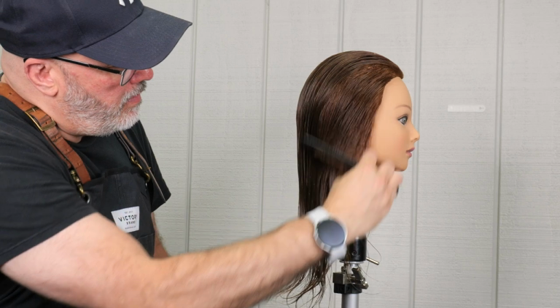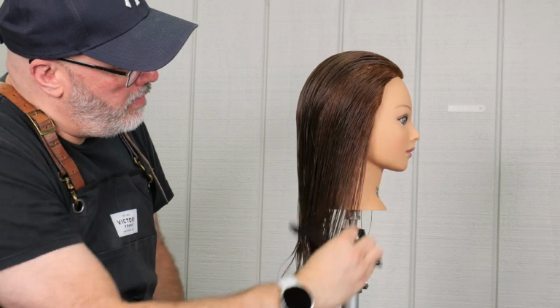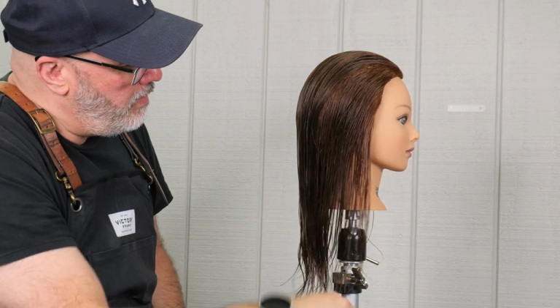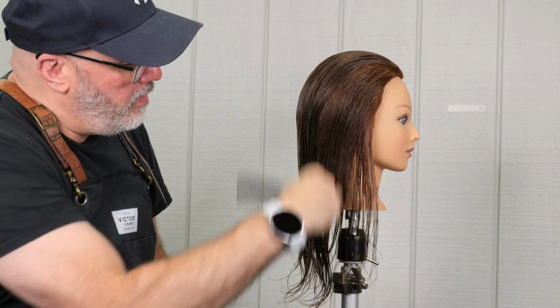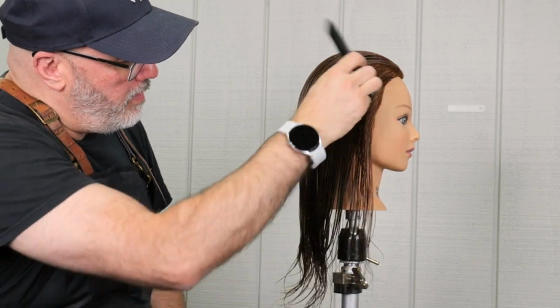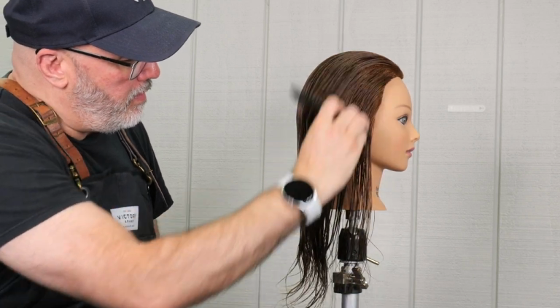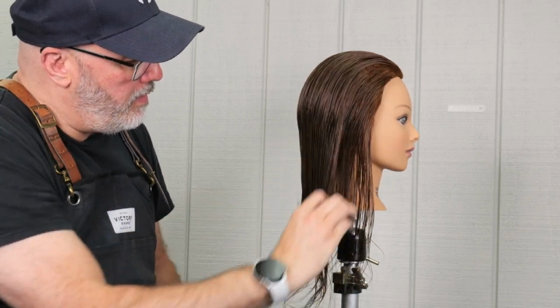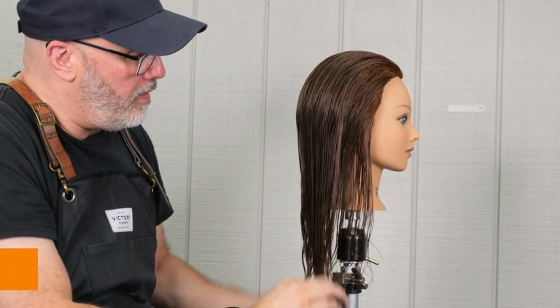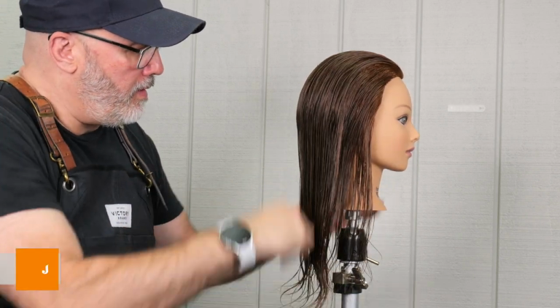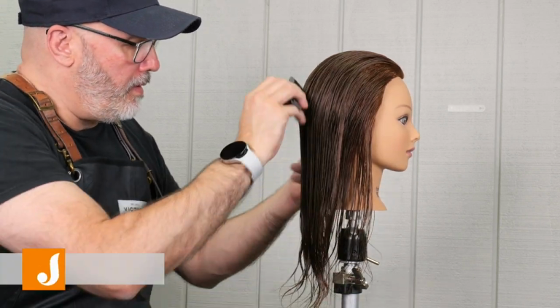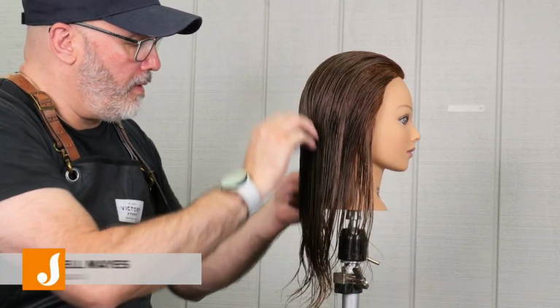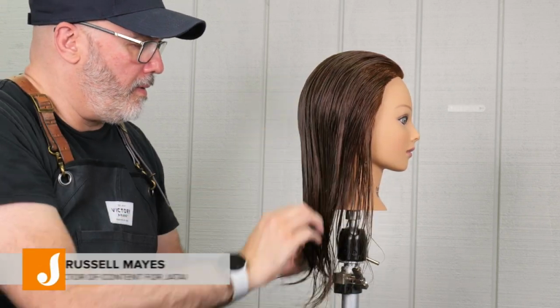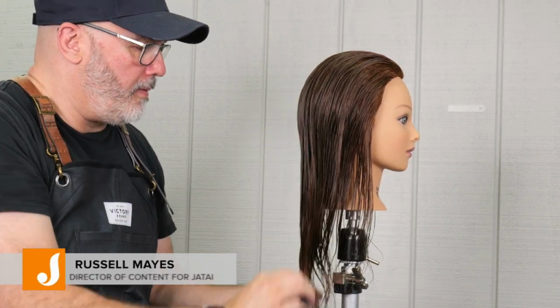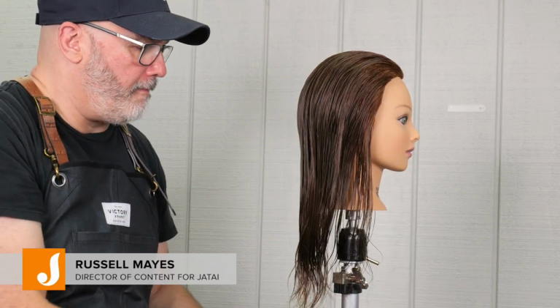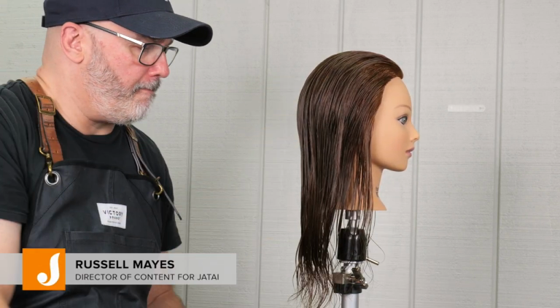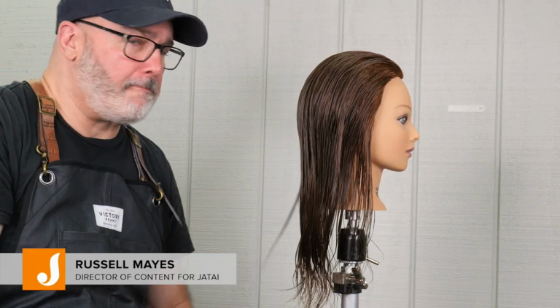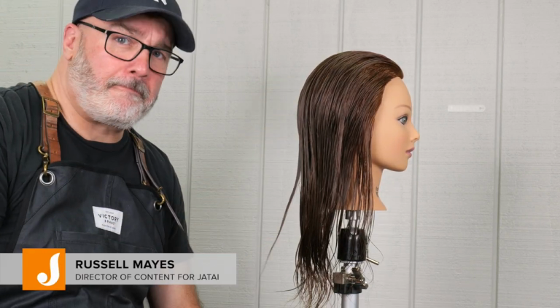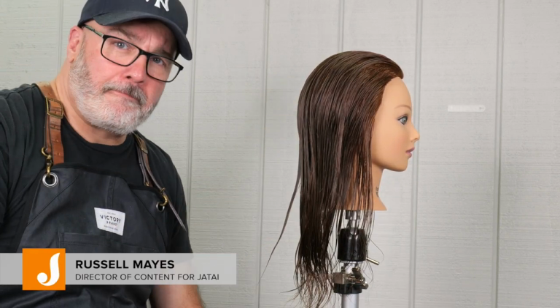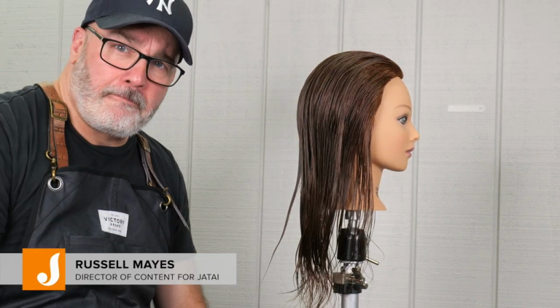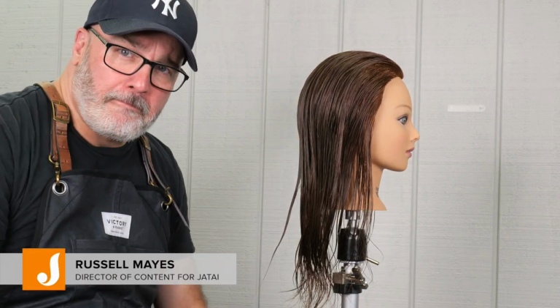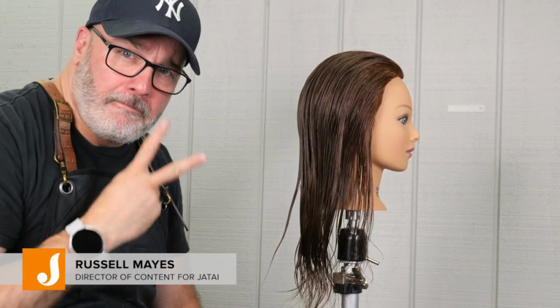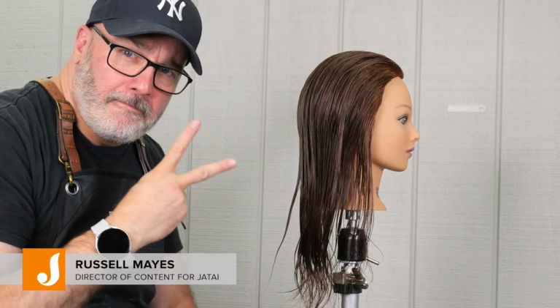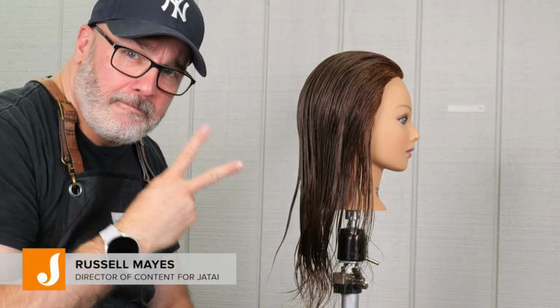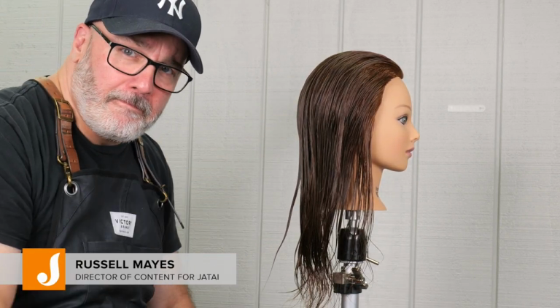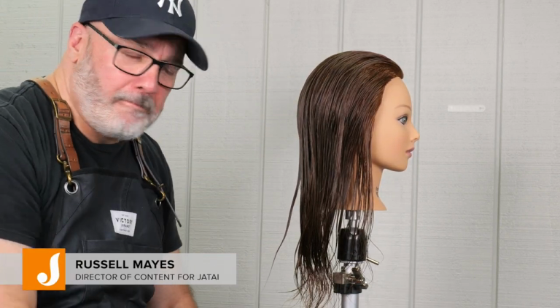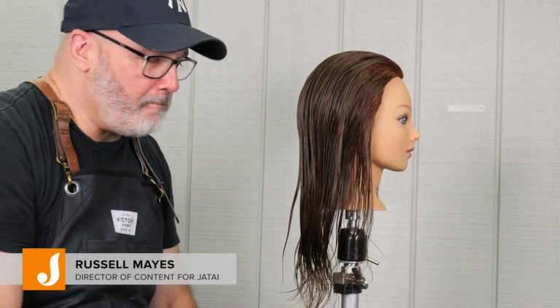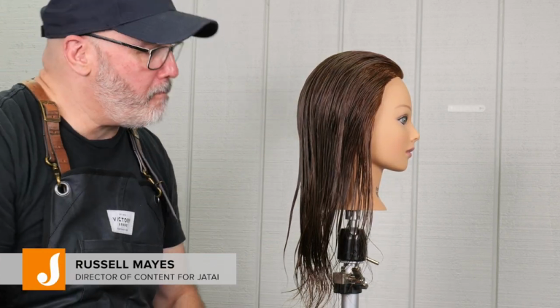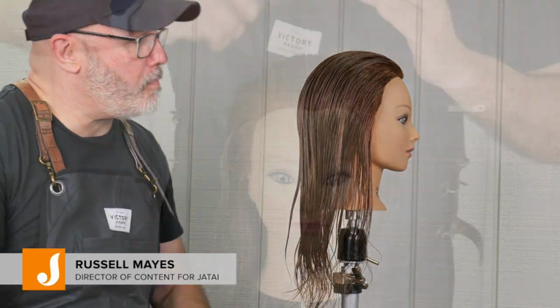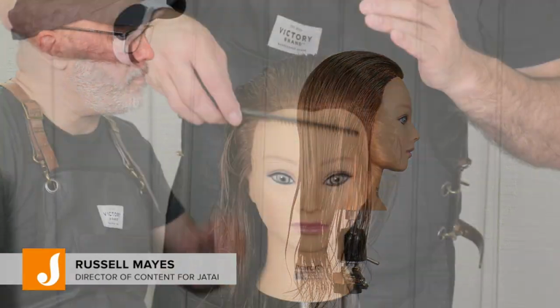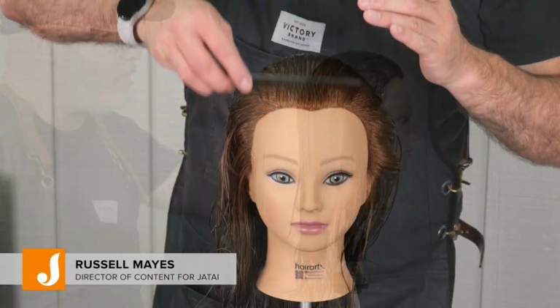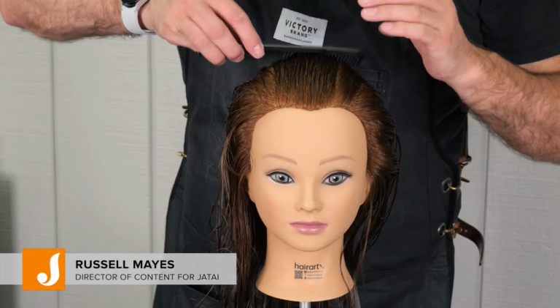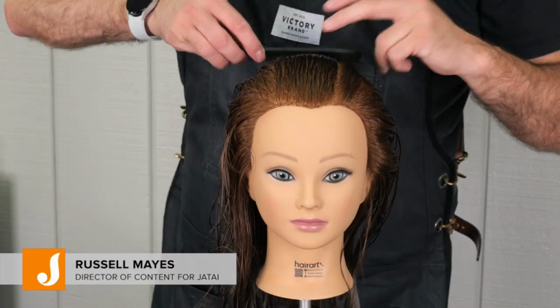Welcome back to Jatai Academy. Today we're going to be doing a Johnny Depp haircut.